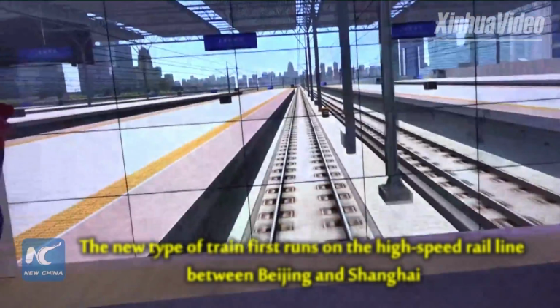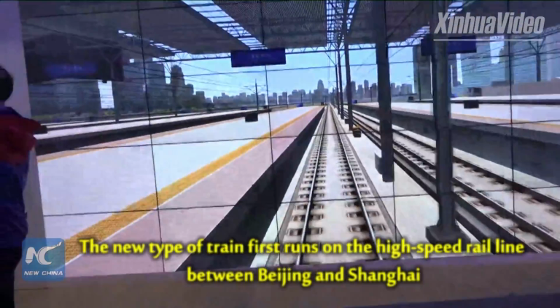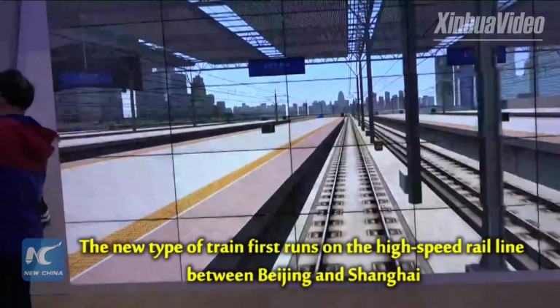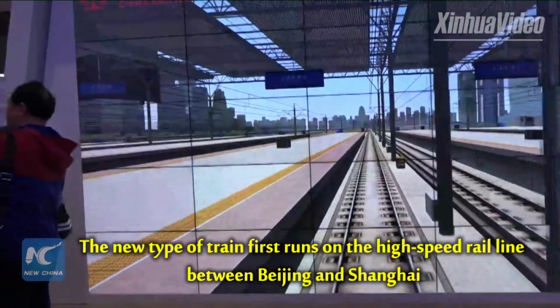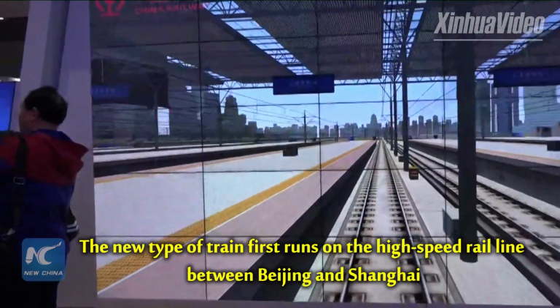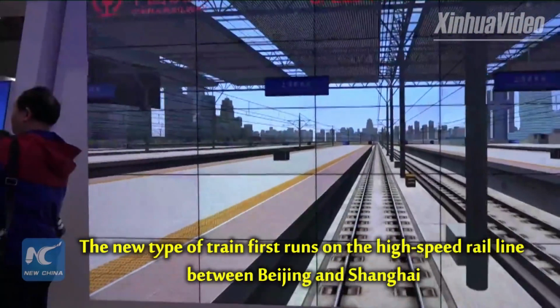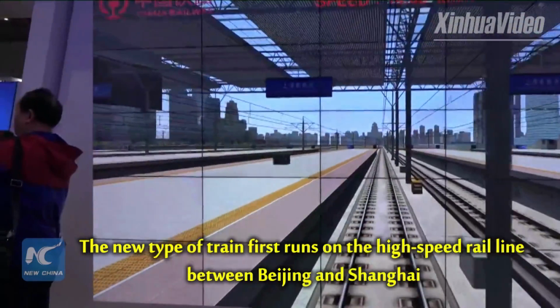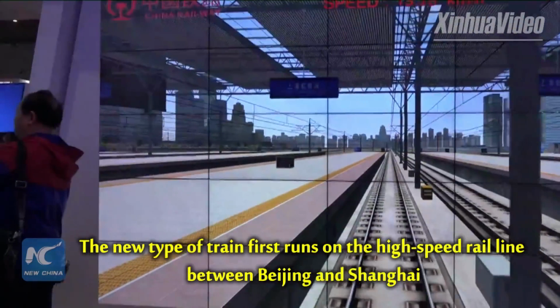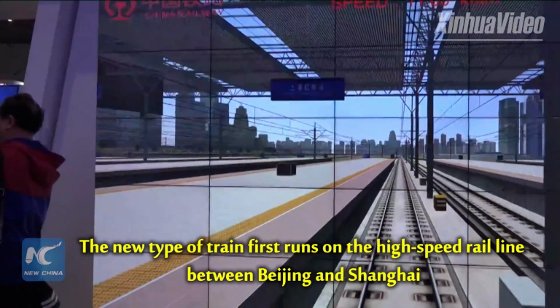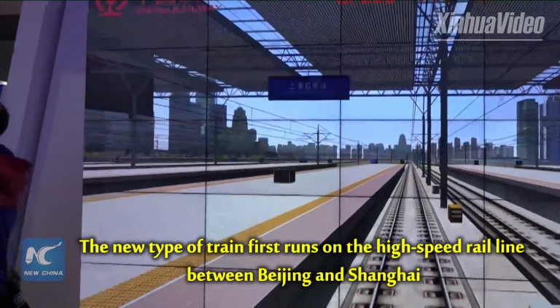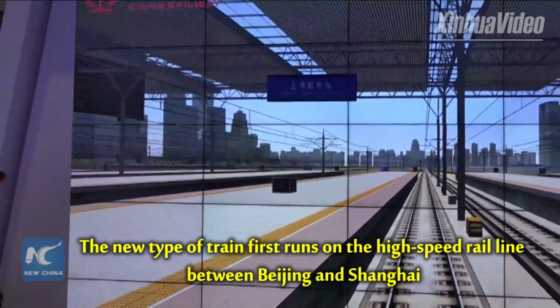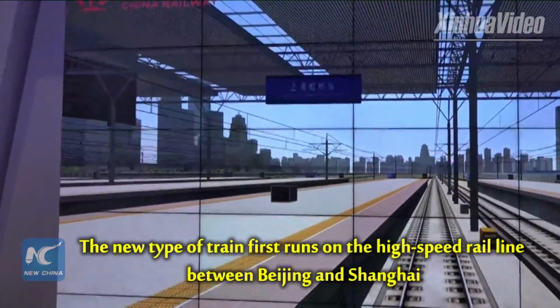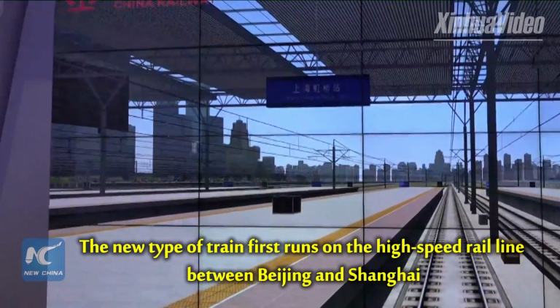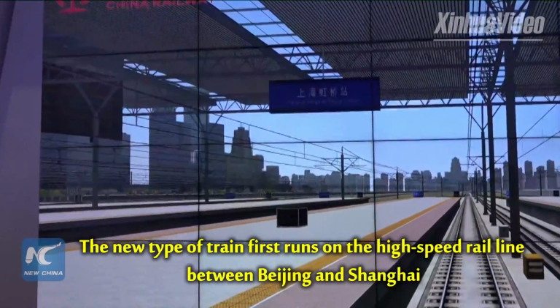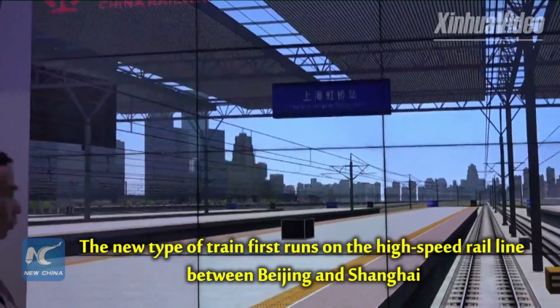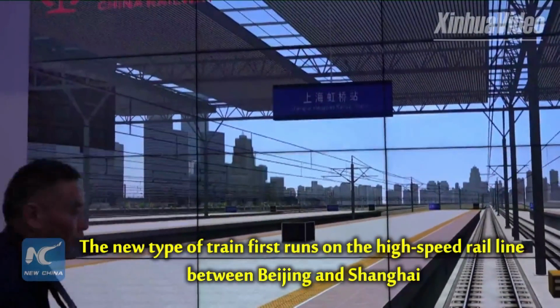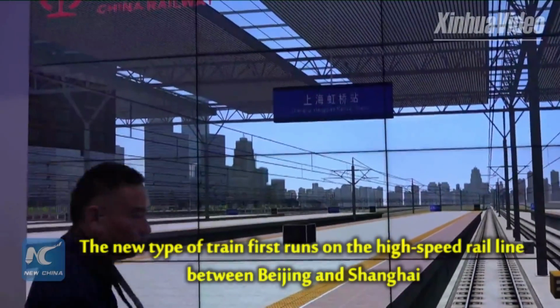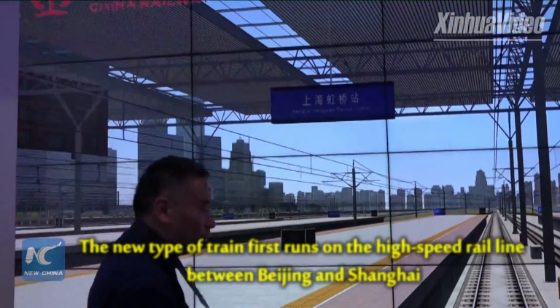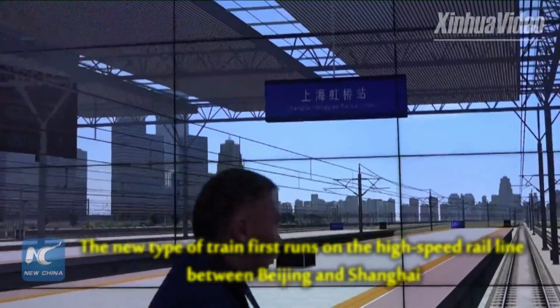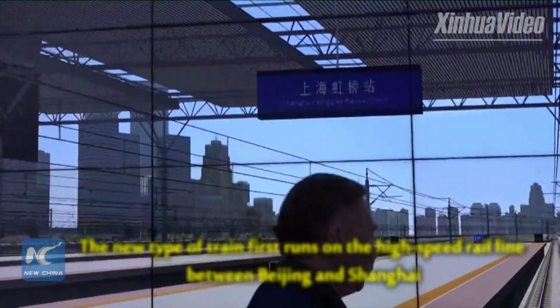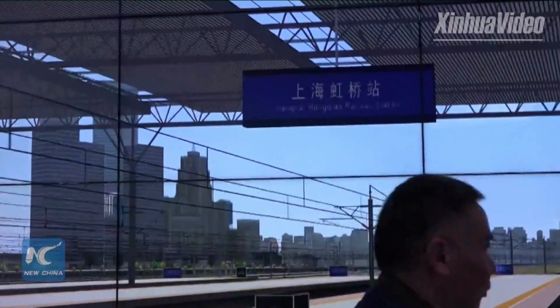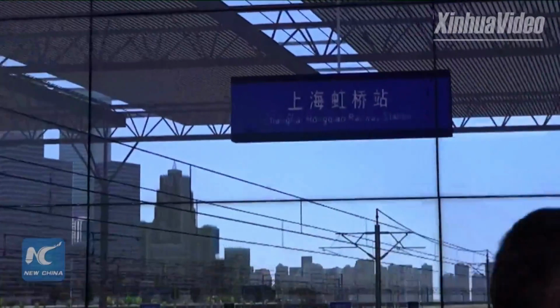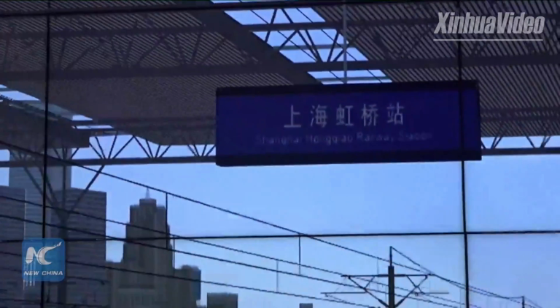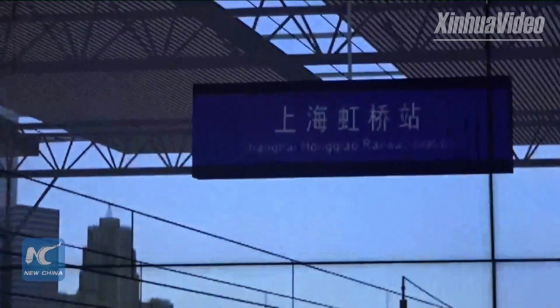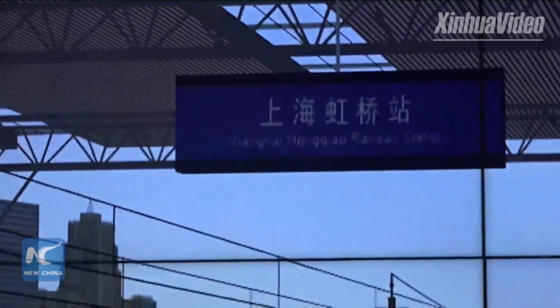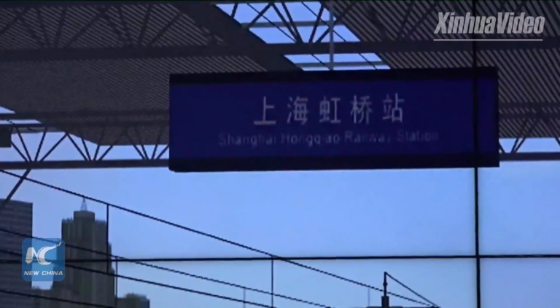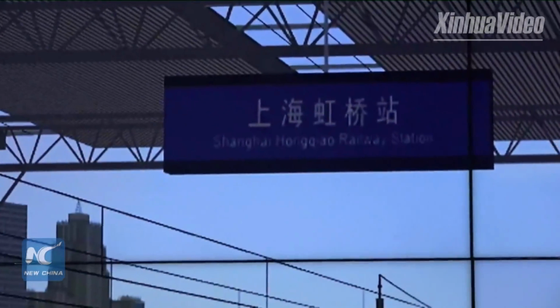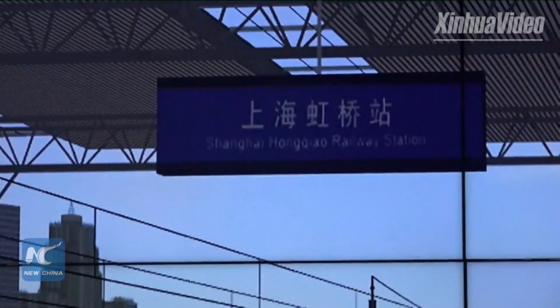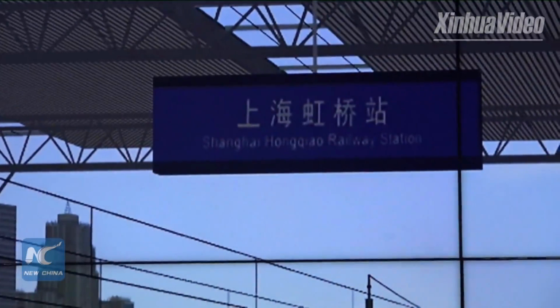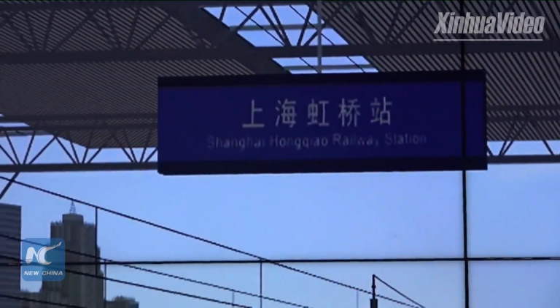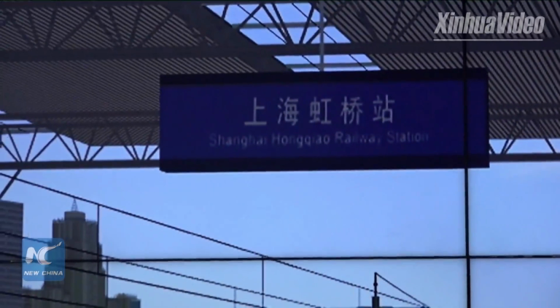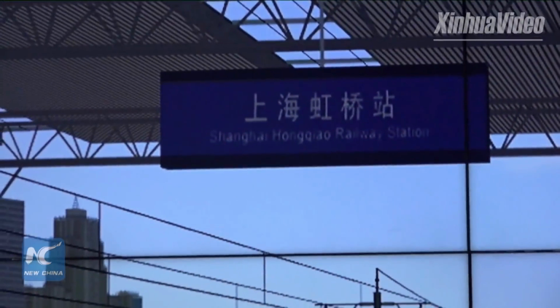Now we have arrived at our final destination, the Shanghai Junxiao Railway Station.